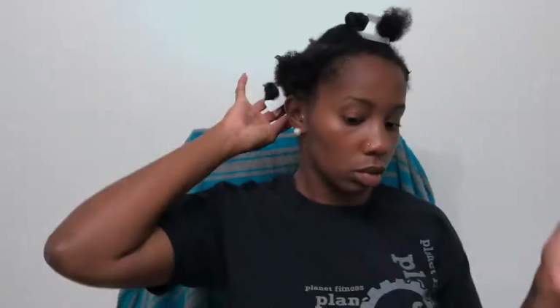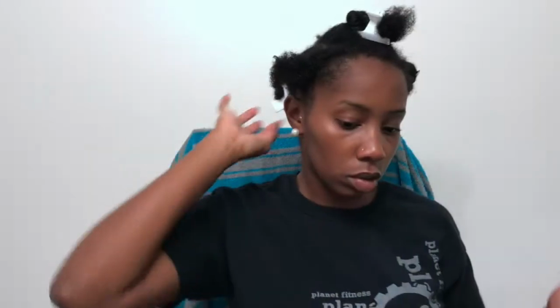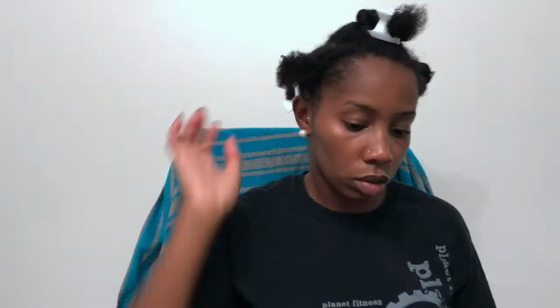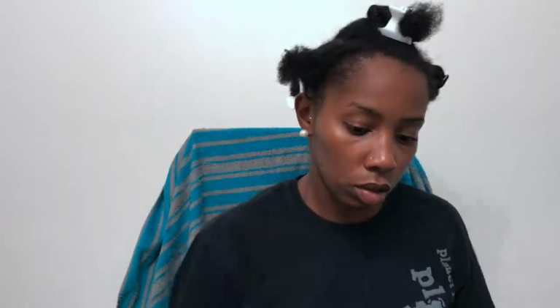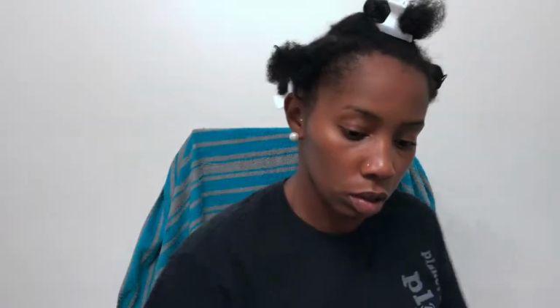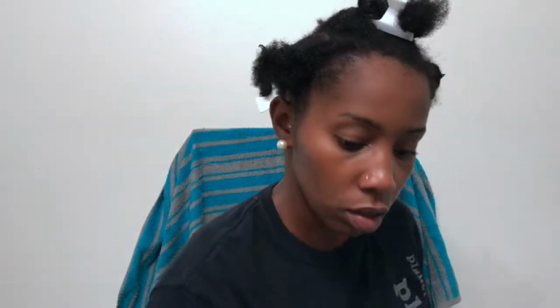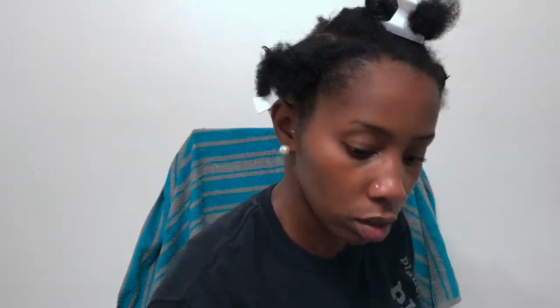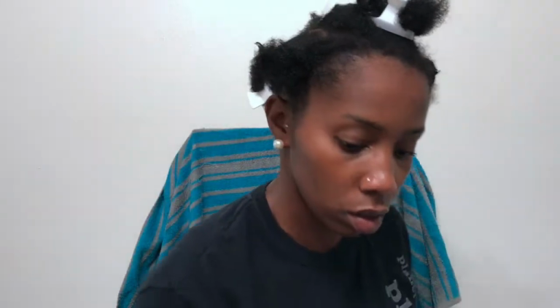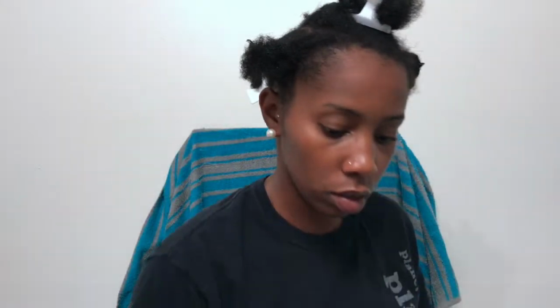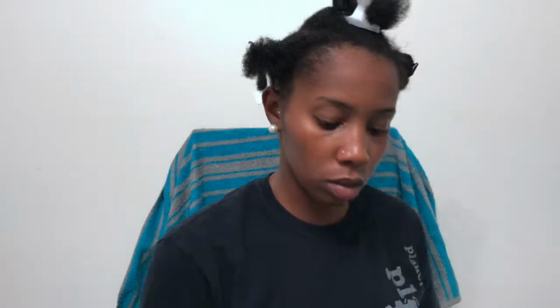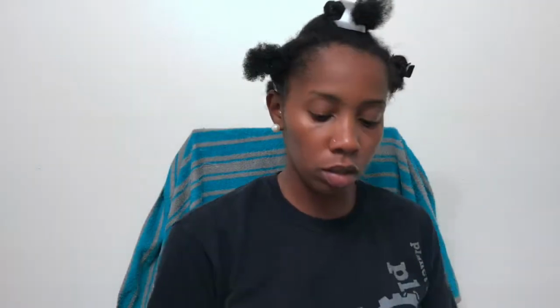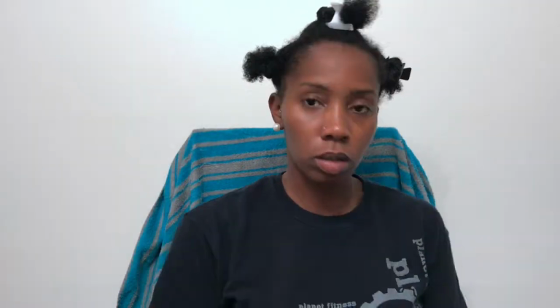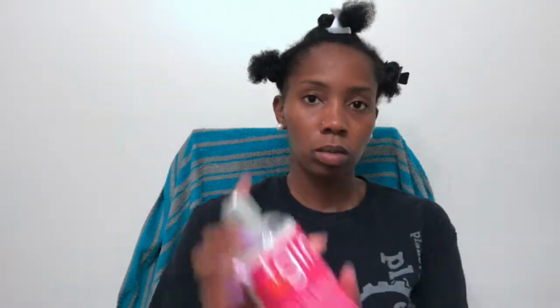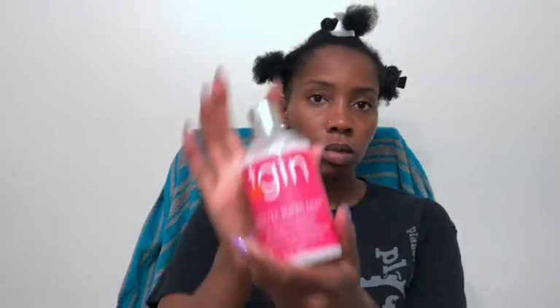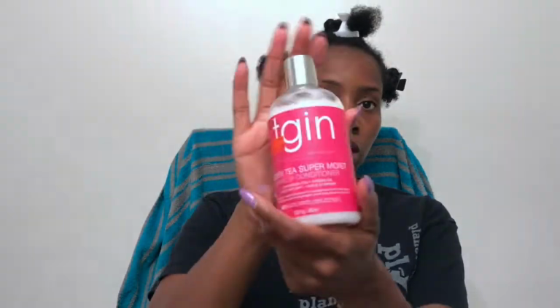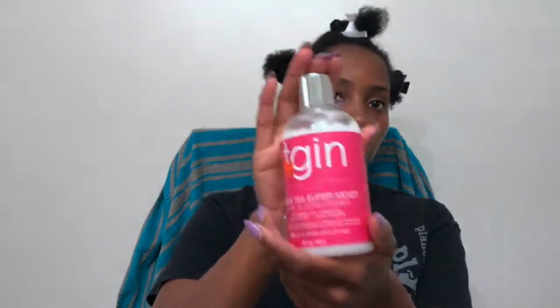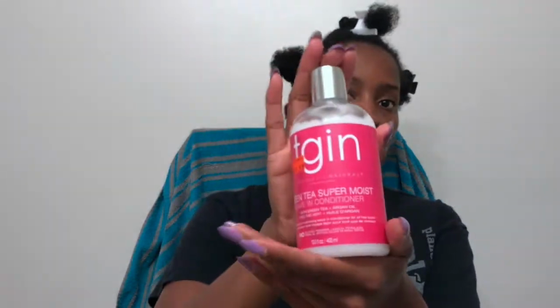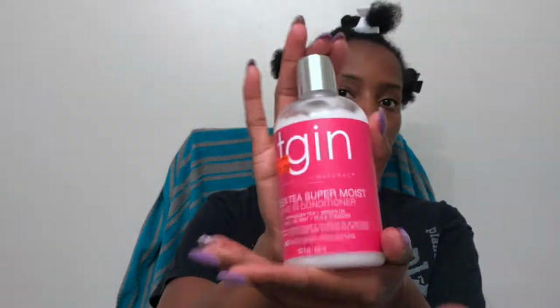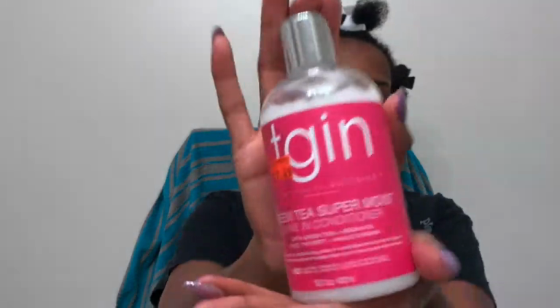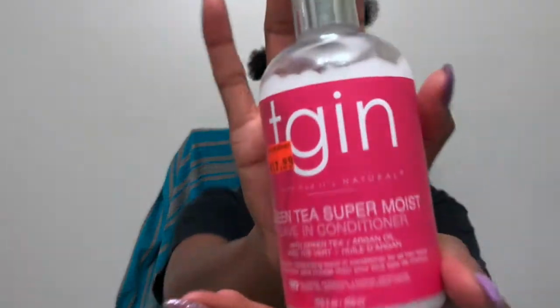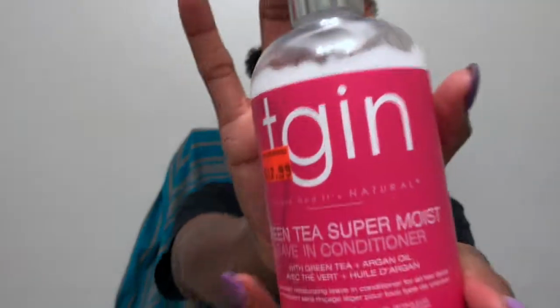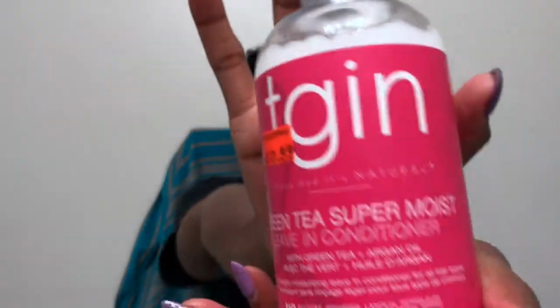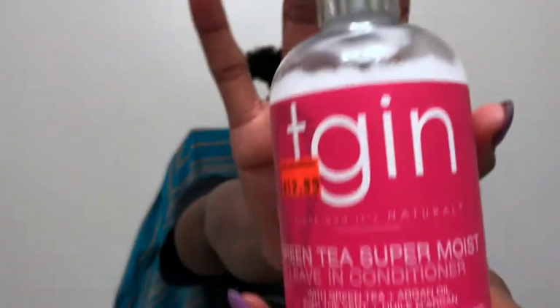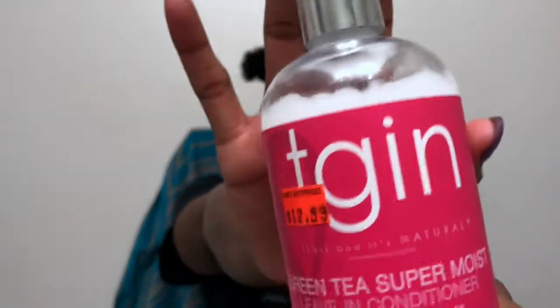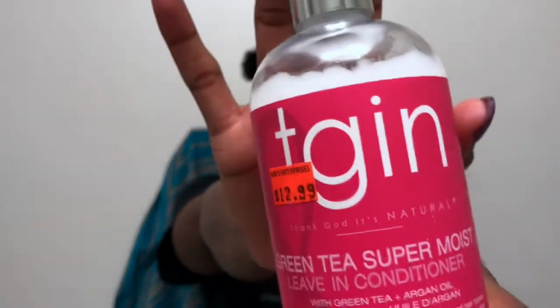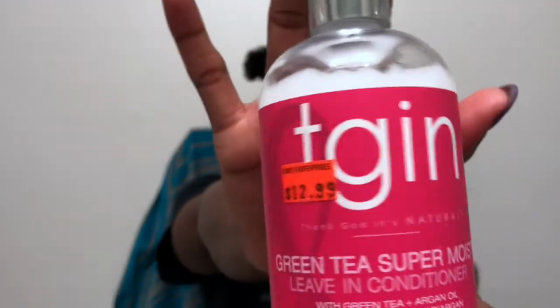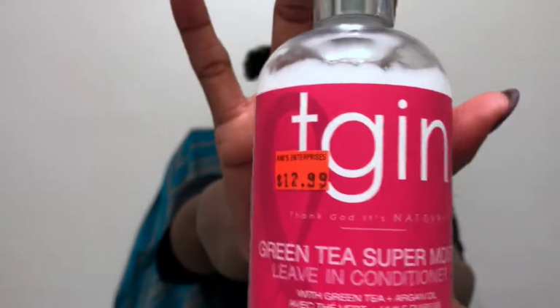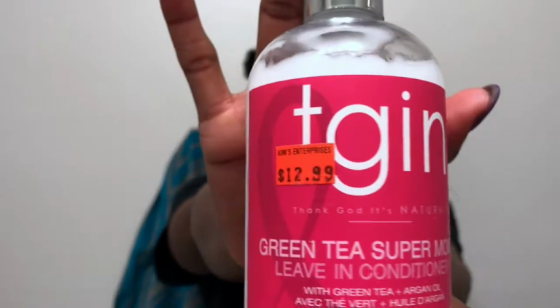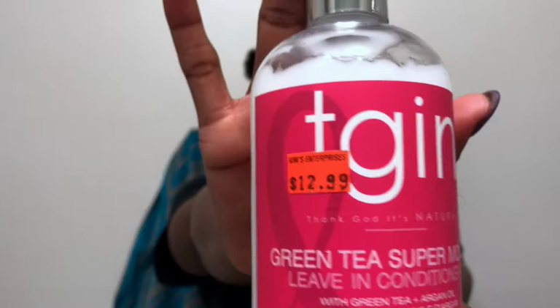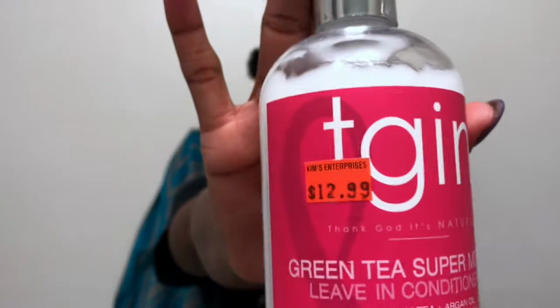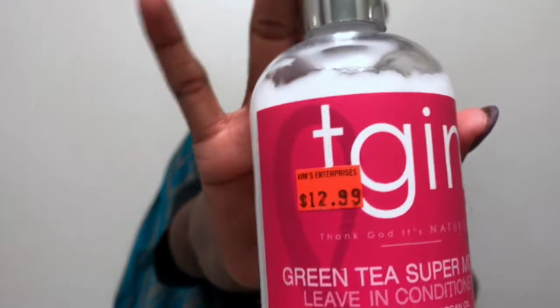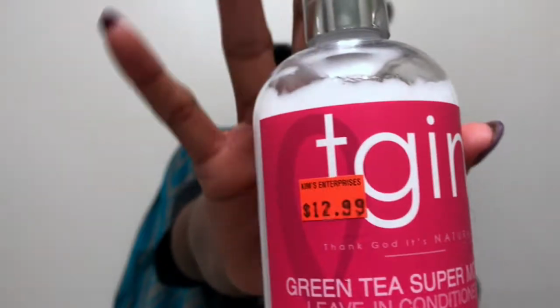Hey lovers and welcome back to my channel. Today I will be blow drying my hair with the Revlon blow dryer brush.